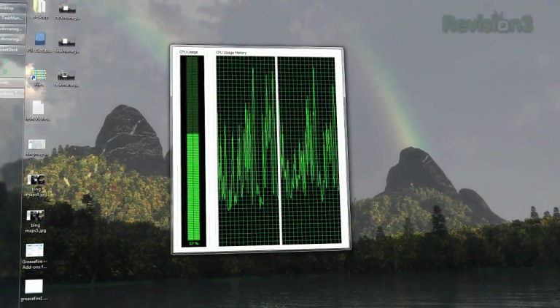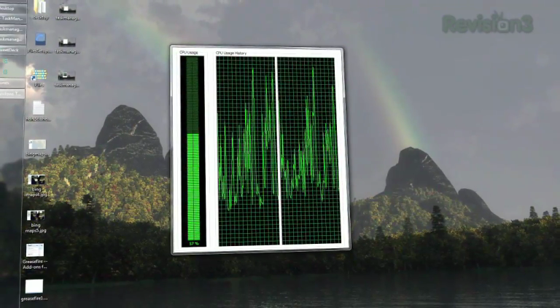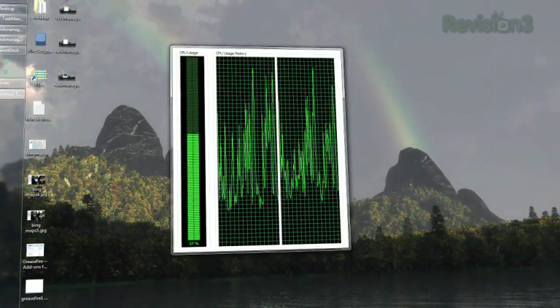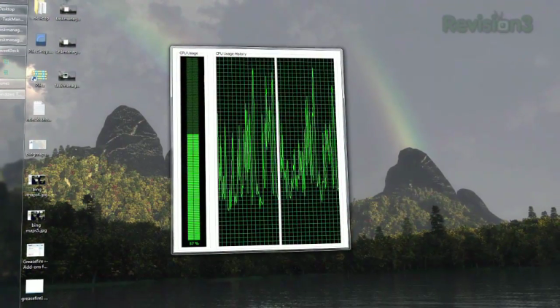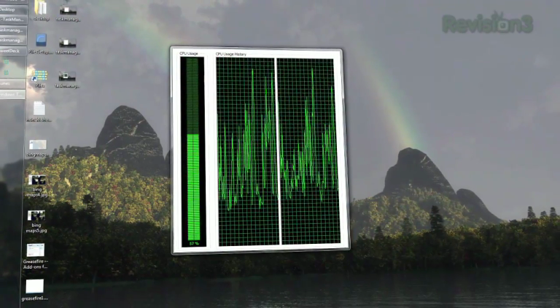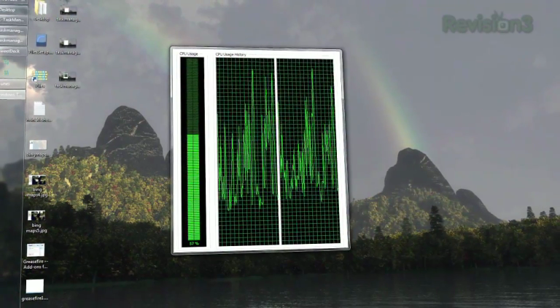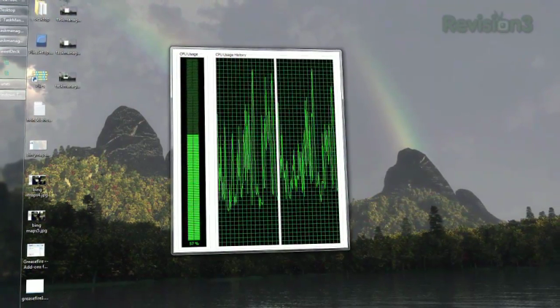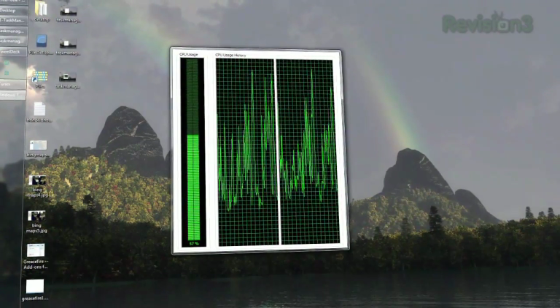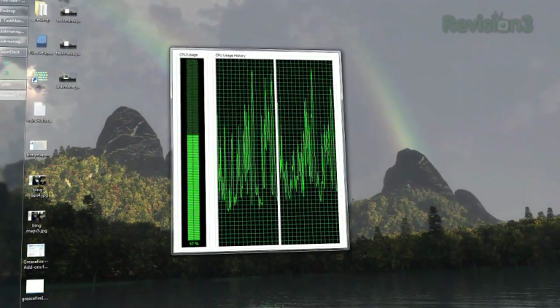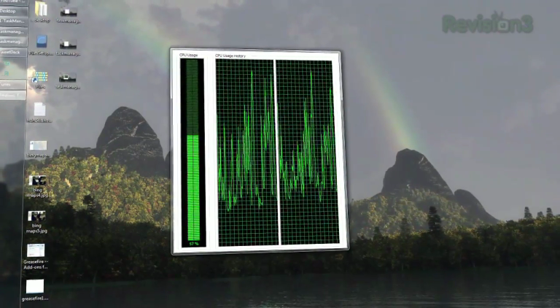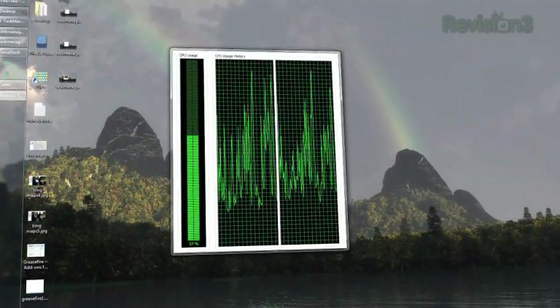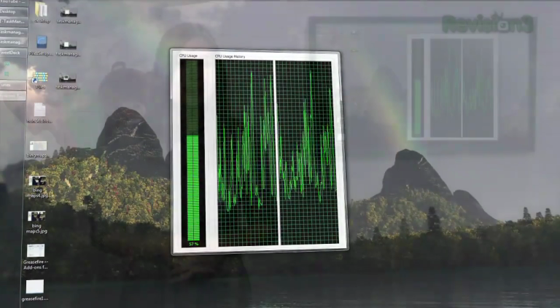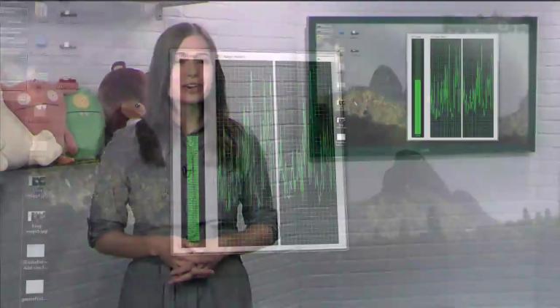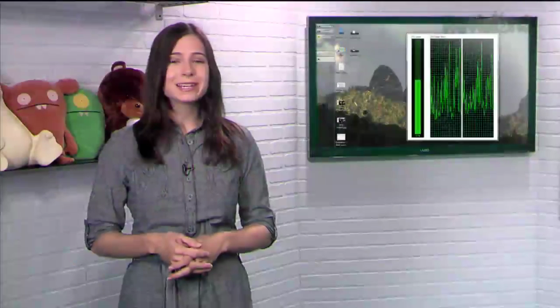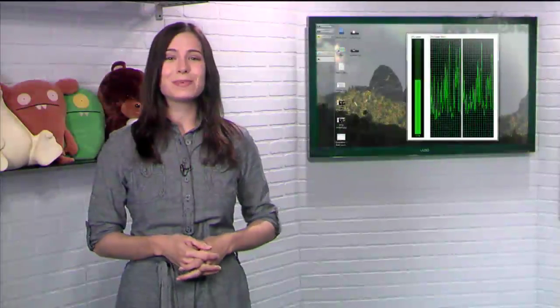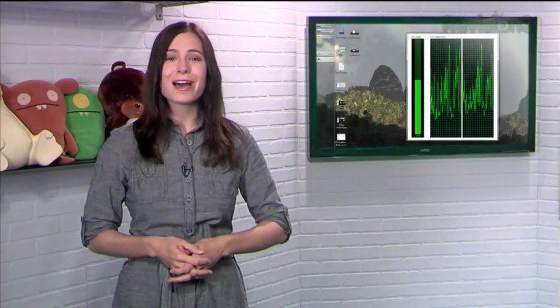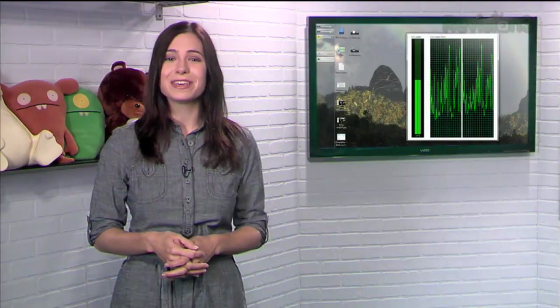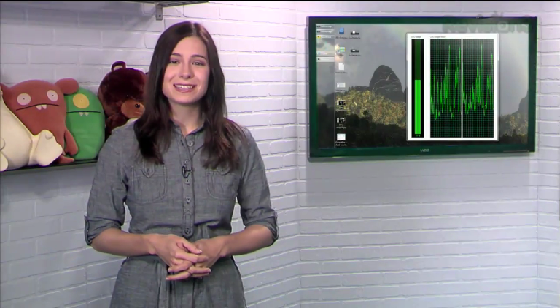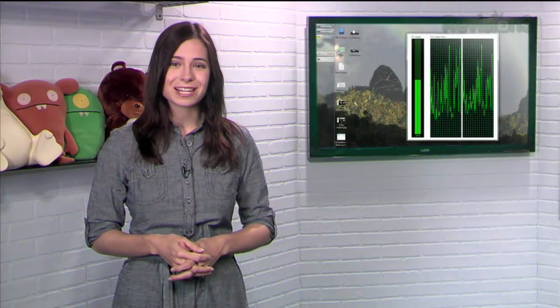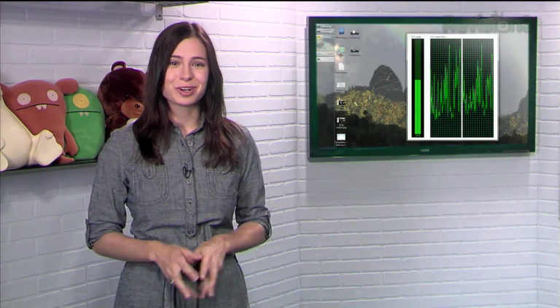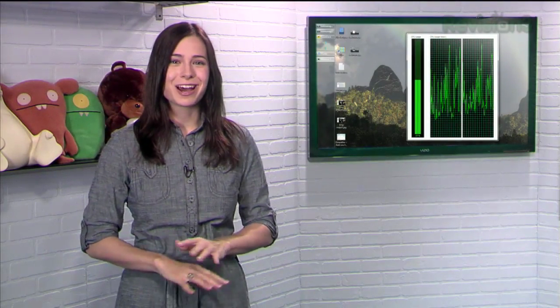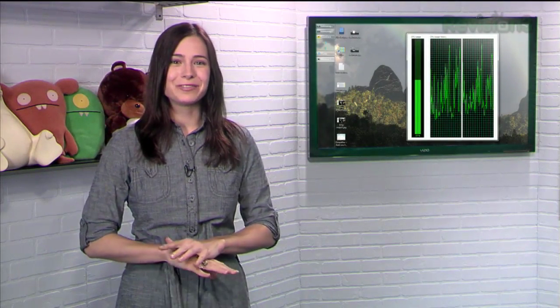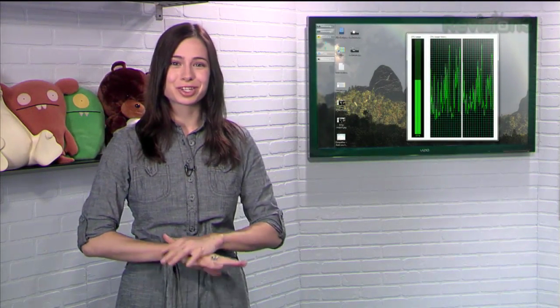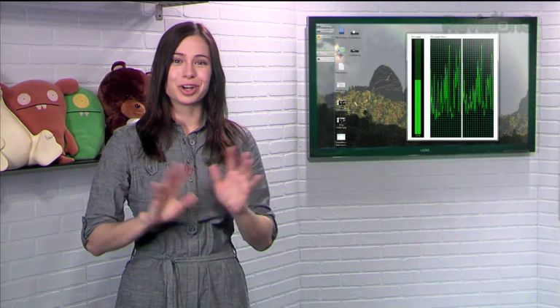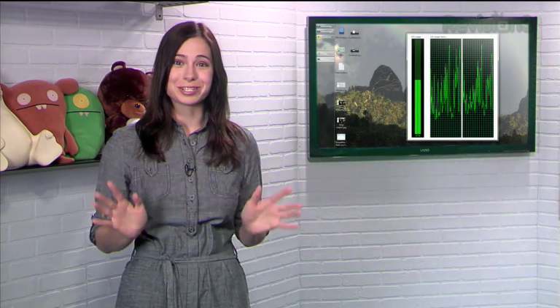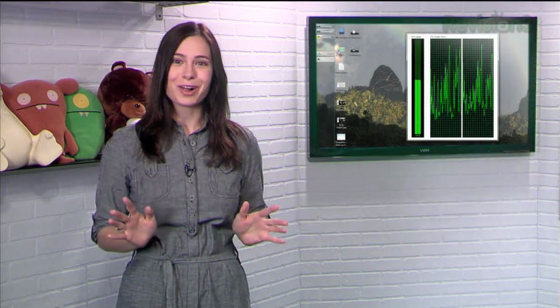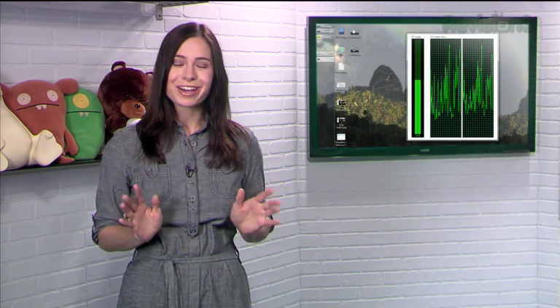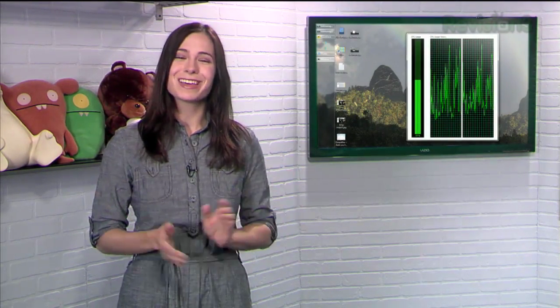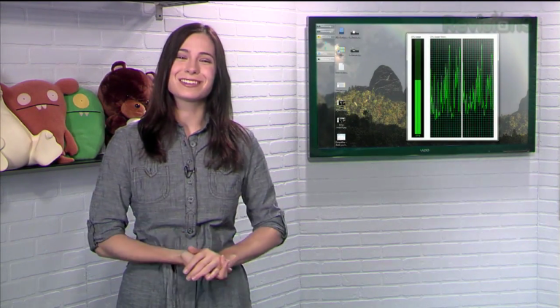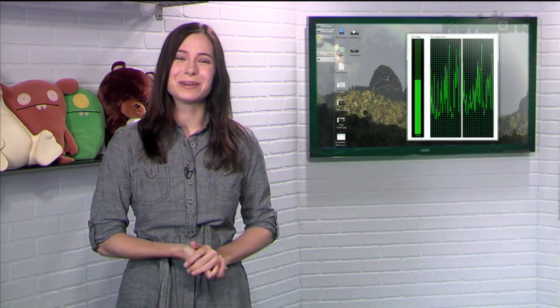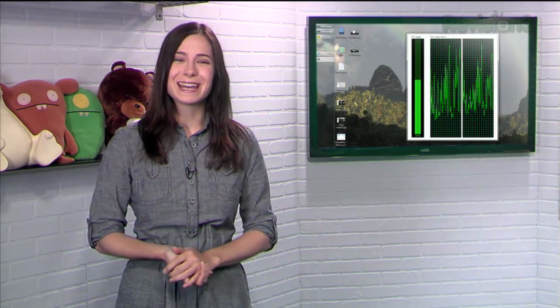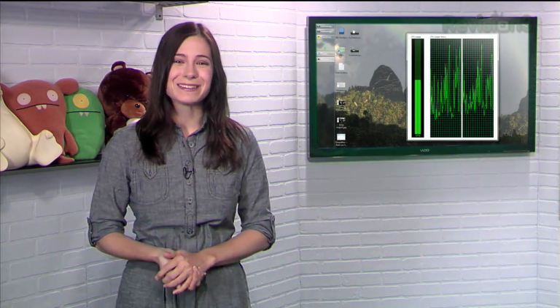Double-clicking the same area again will bring it back to normal. So if you like to keep an eye on these stats but are tired of the extraneous bulk, try this little tip today.